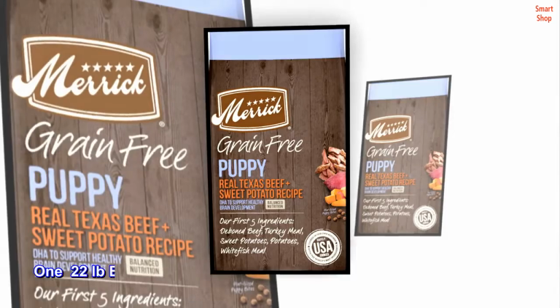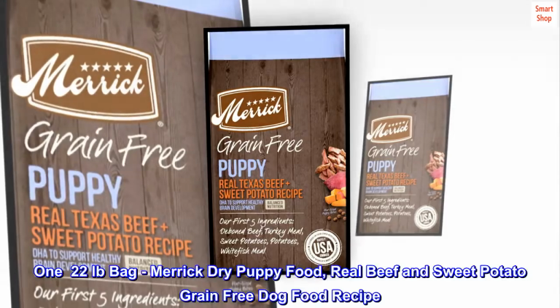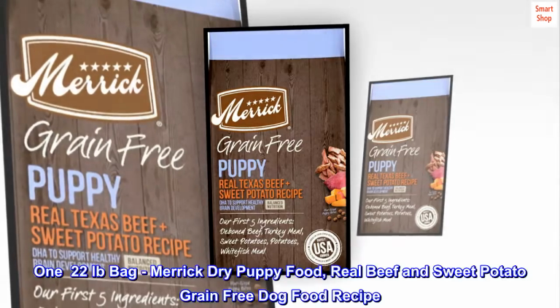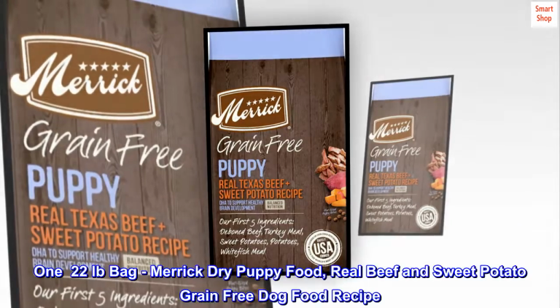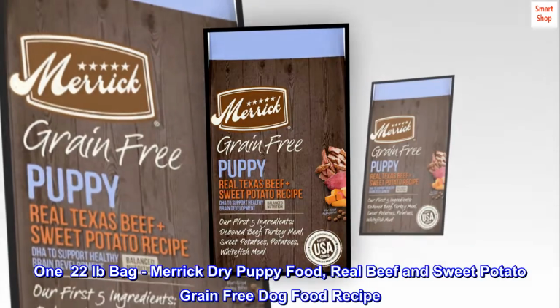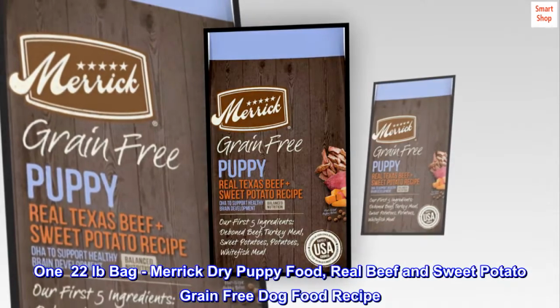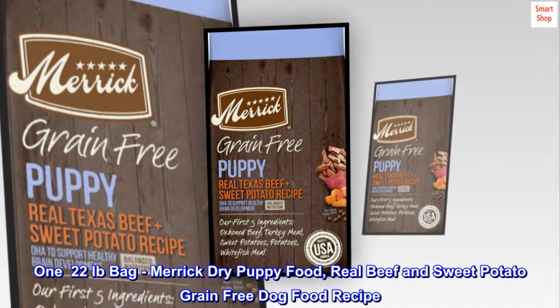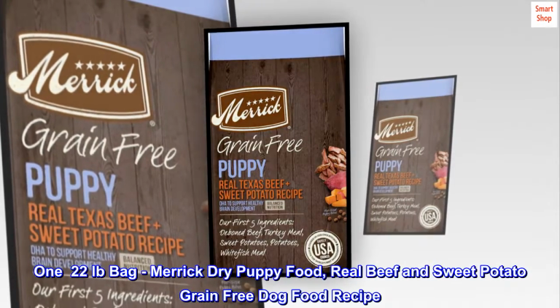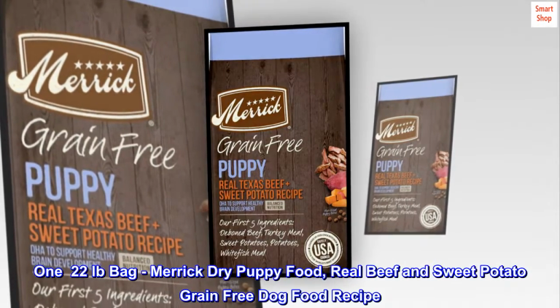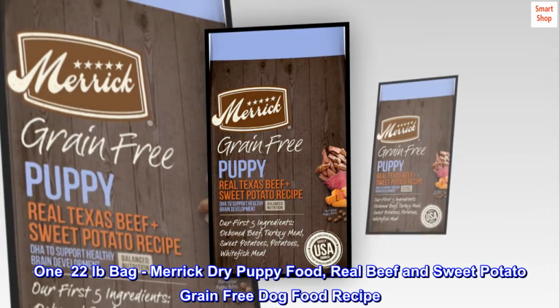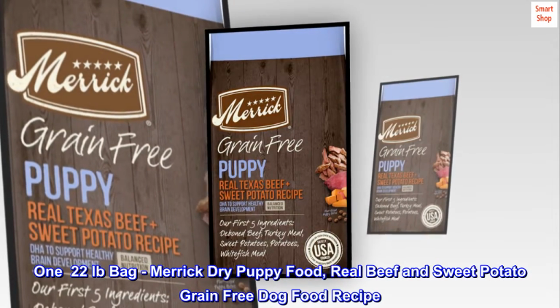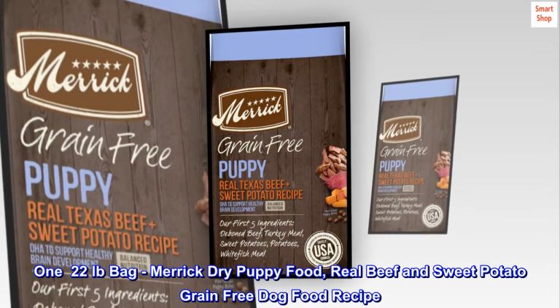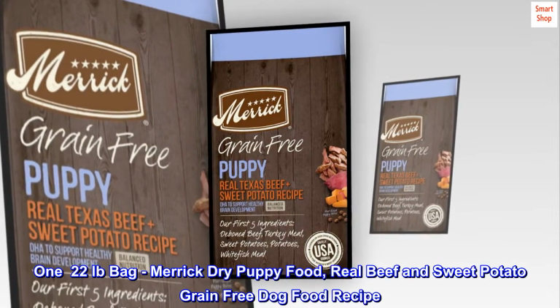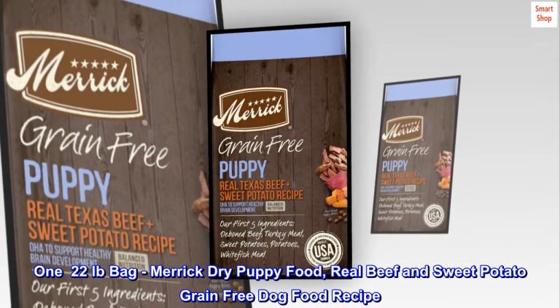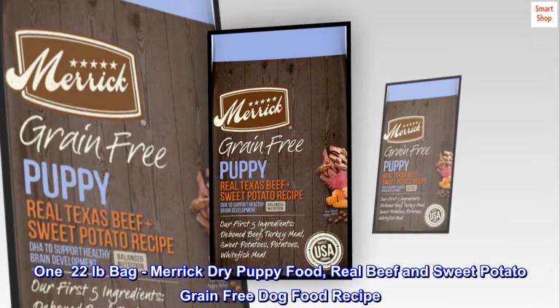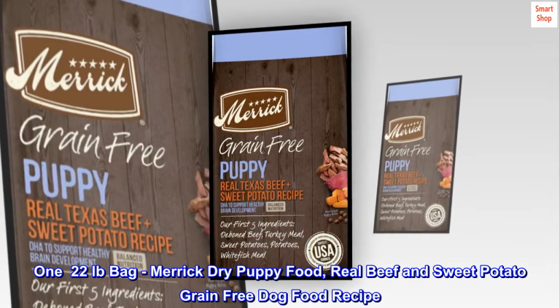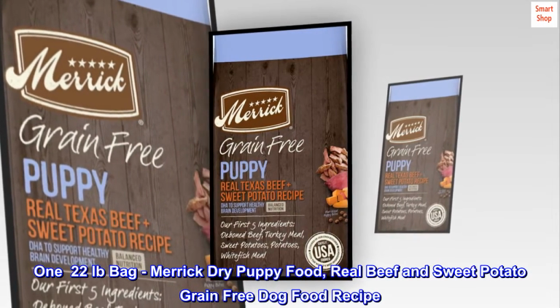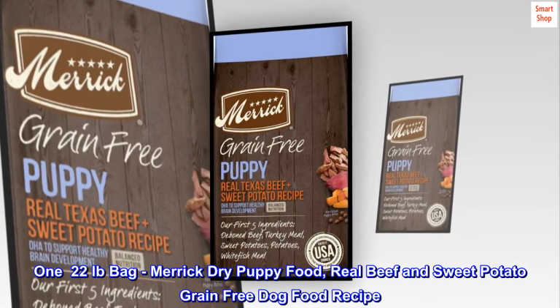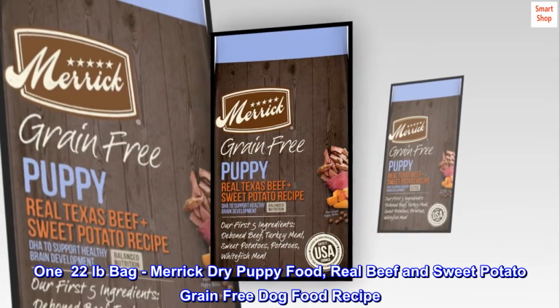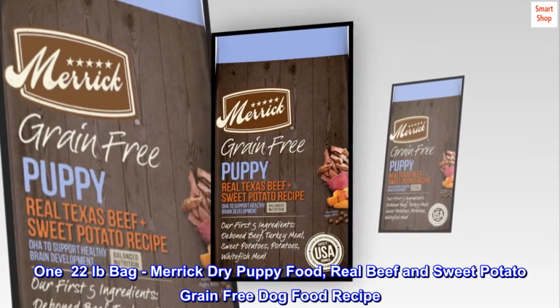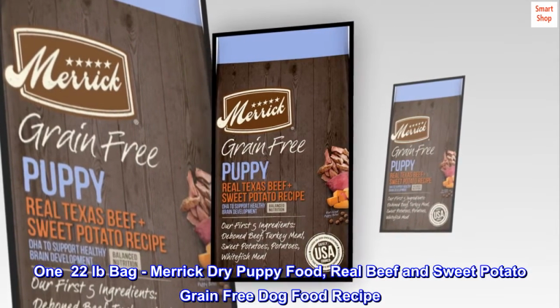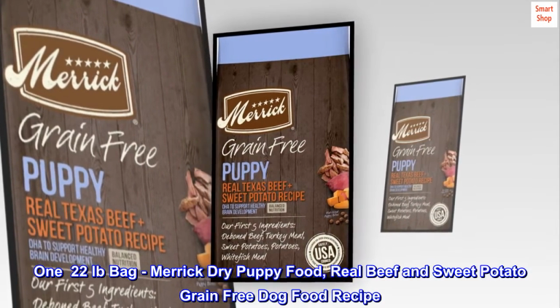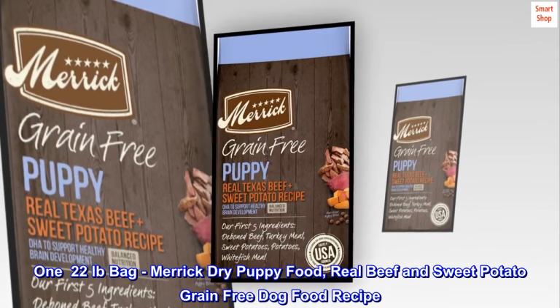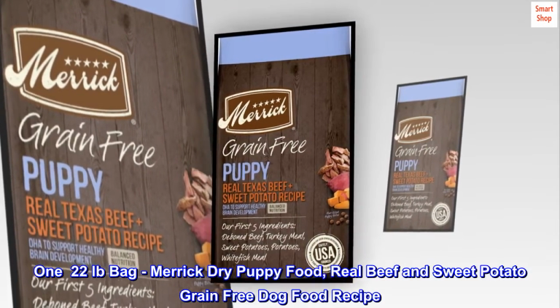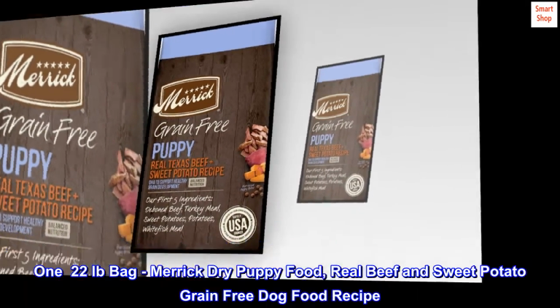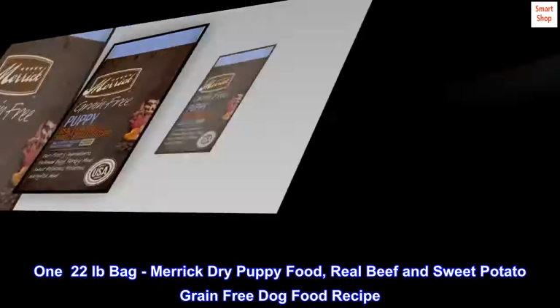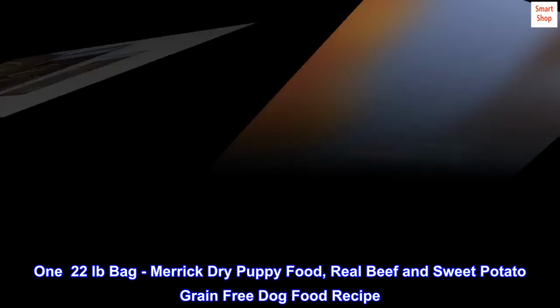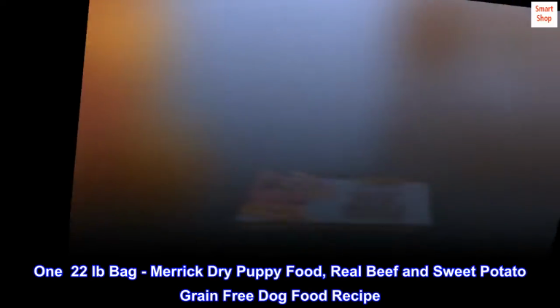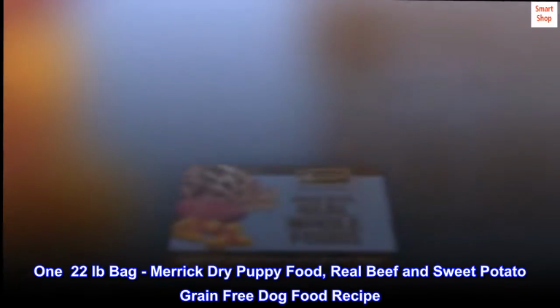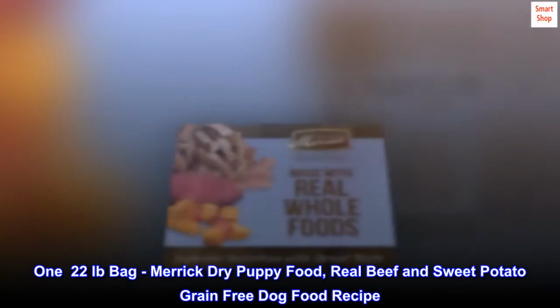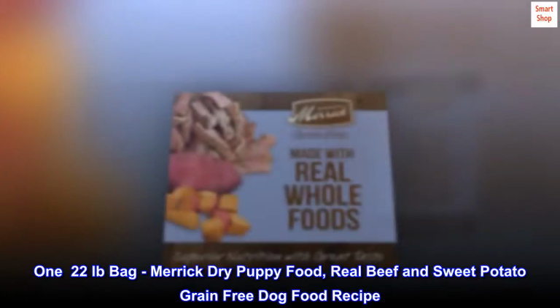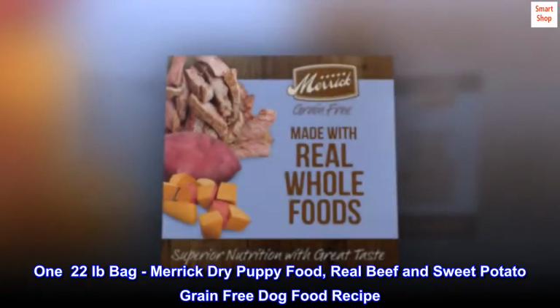22 lb. Bag, Merrick Dry Puppy Food, Real Beef and Sweet Potato Grain-Free Dog Food Recipe.